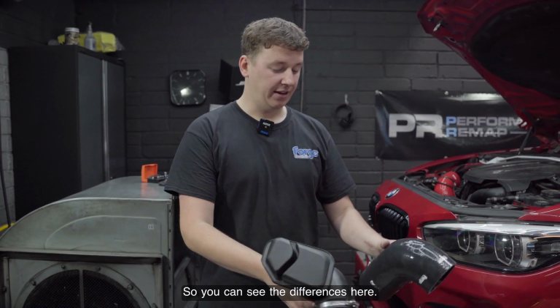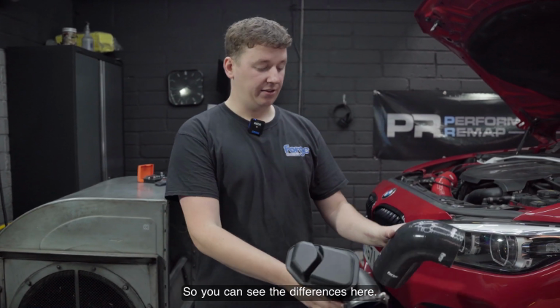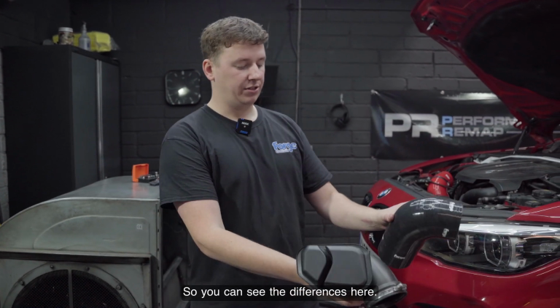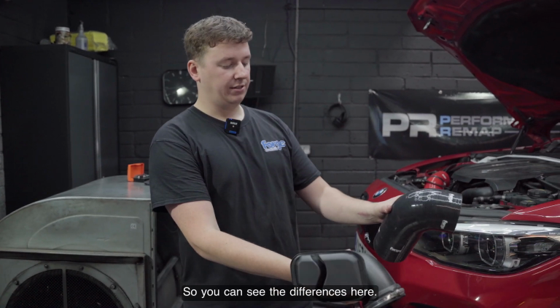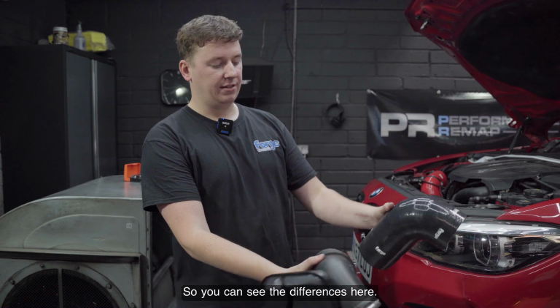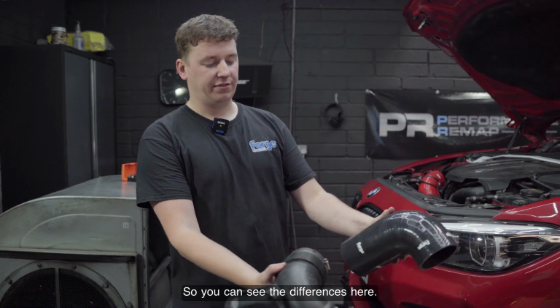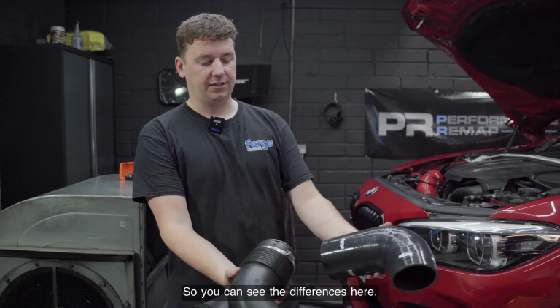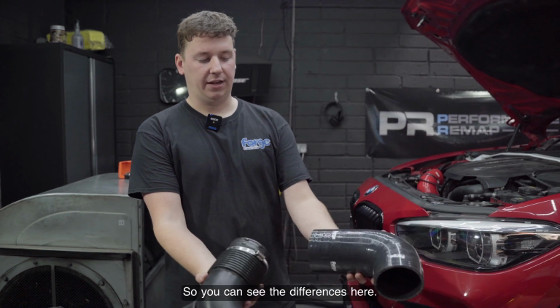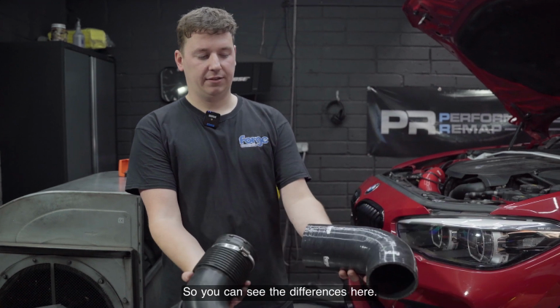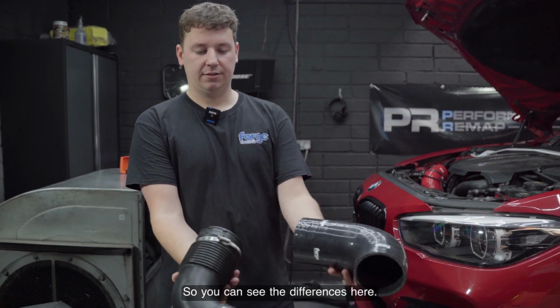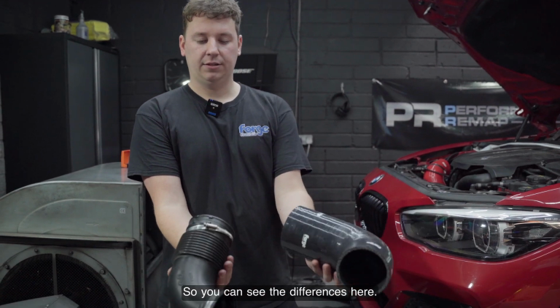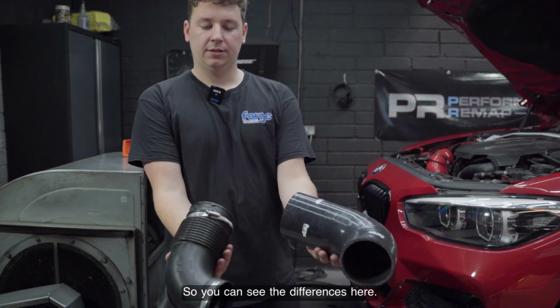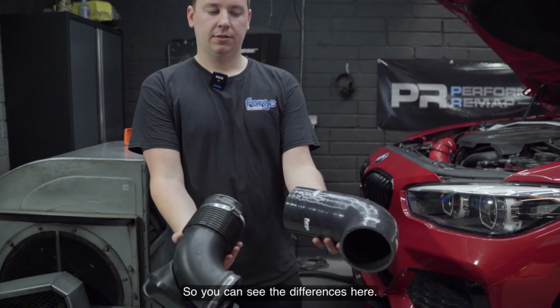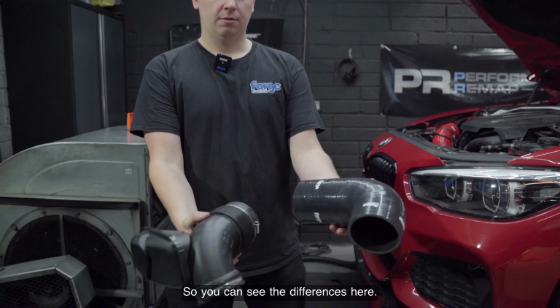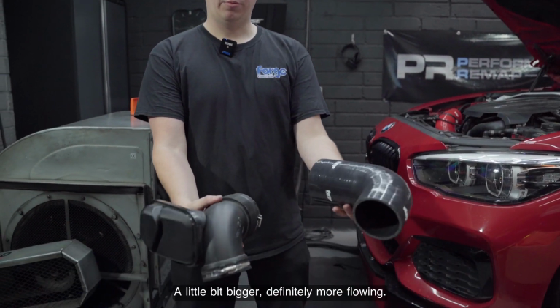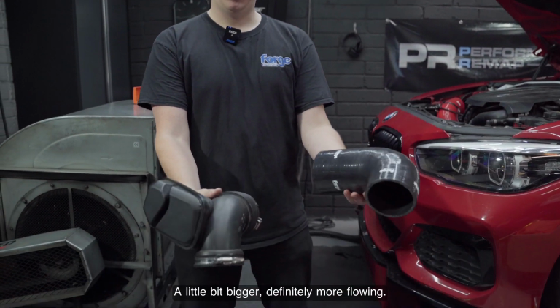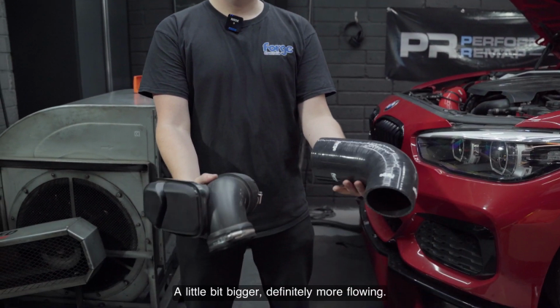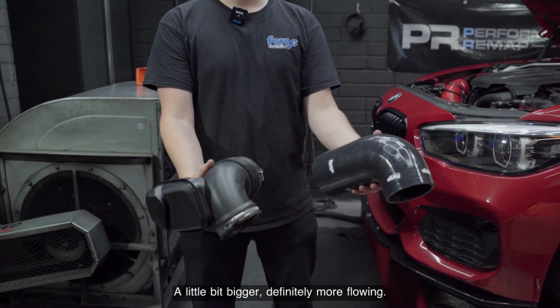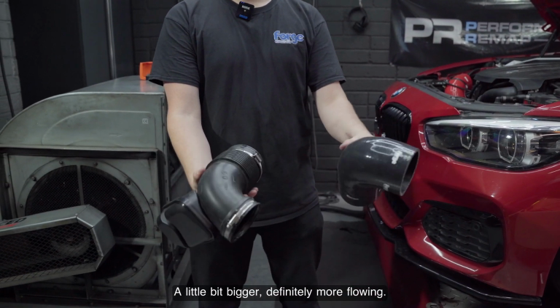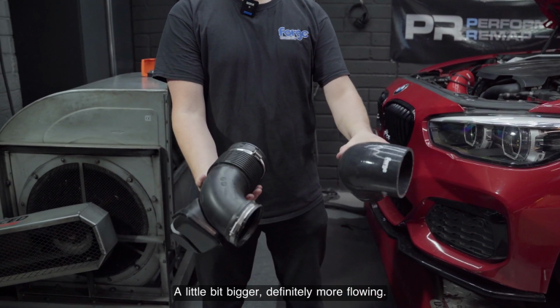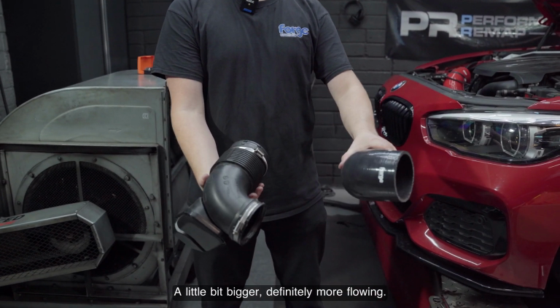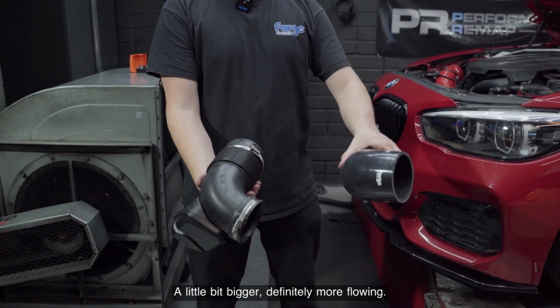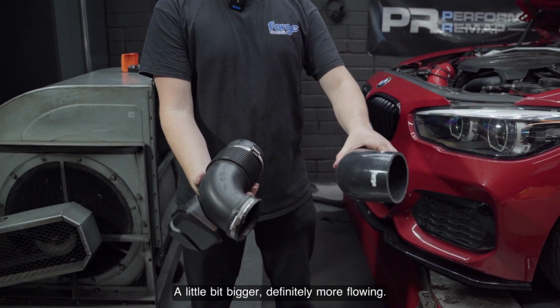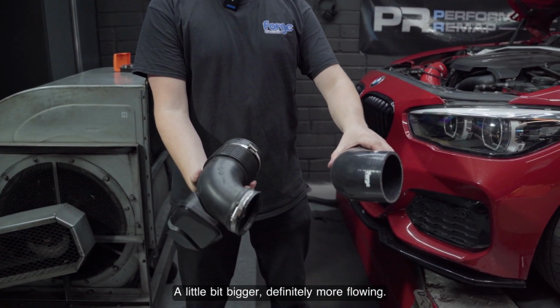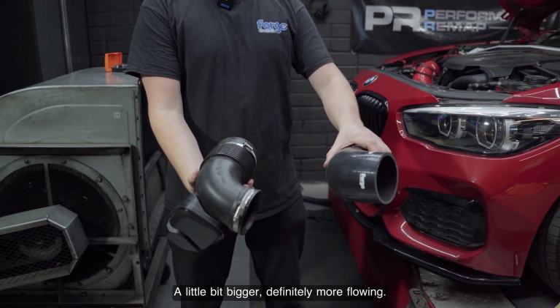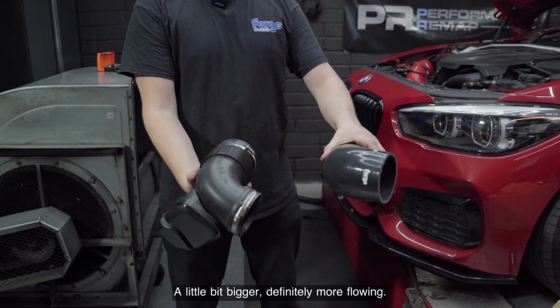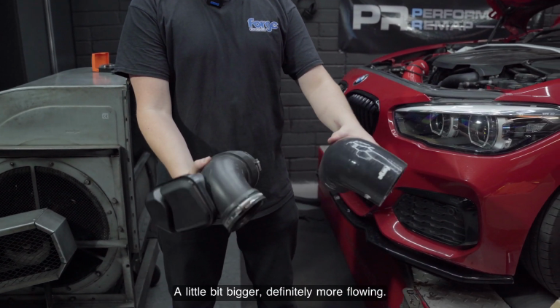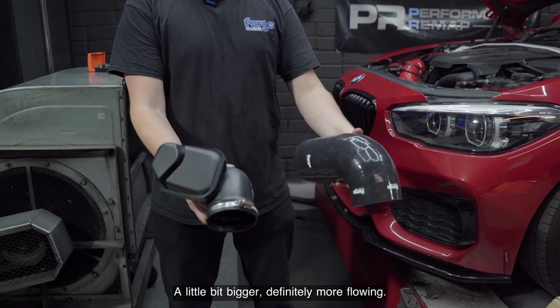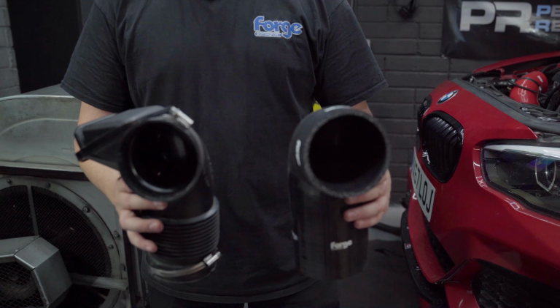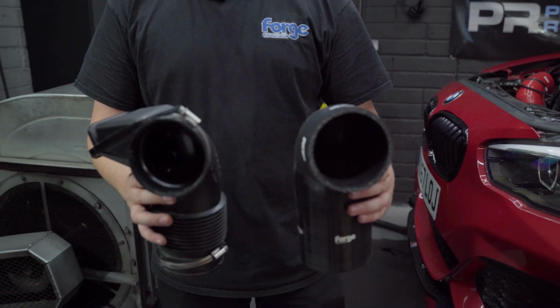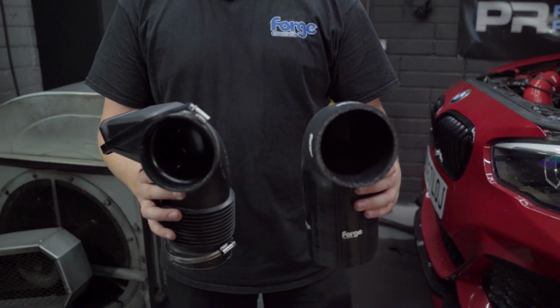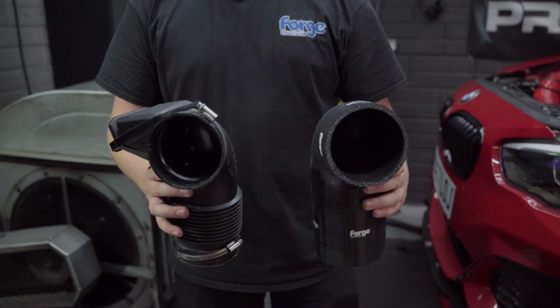And at worst case, you're going to be hearing a bit more intake noise hopefully as well. You can see the differences here — a little bit bigger, definitely more flowing.